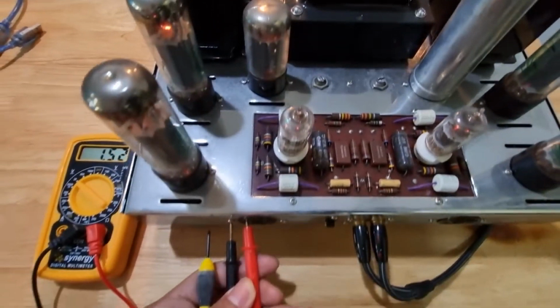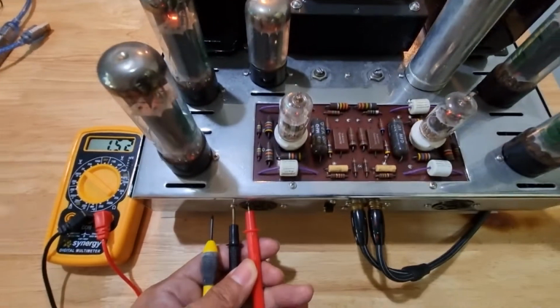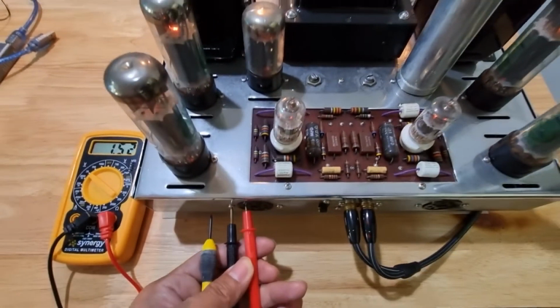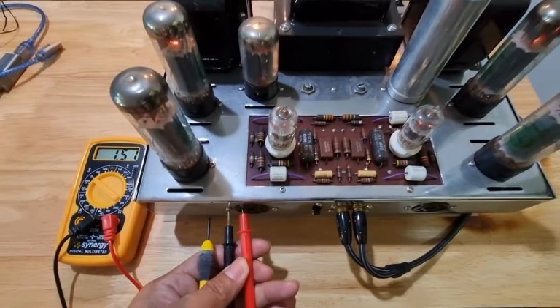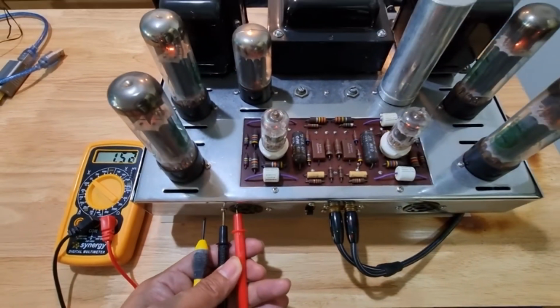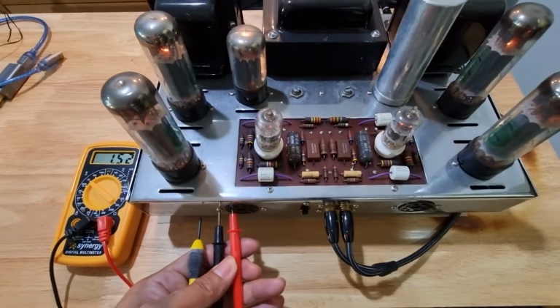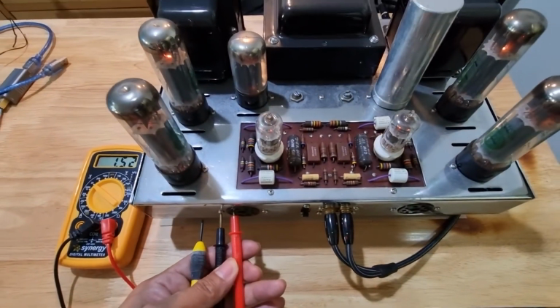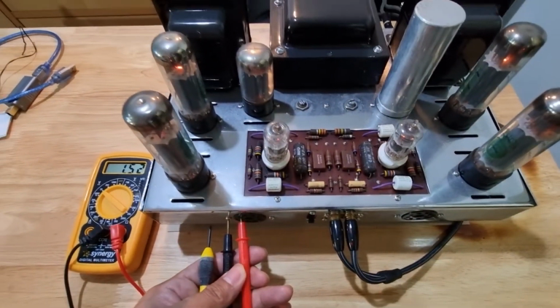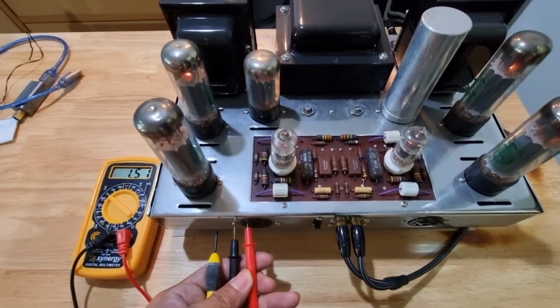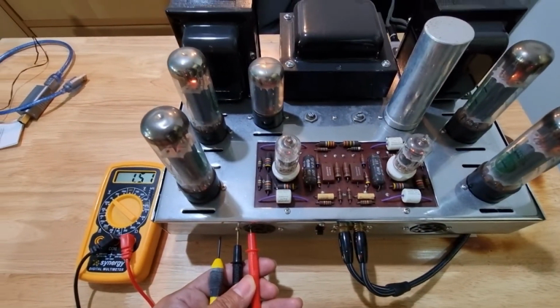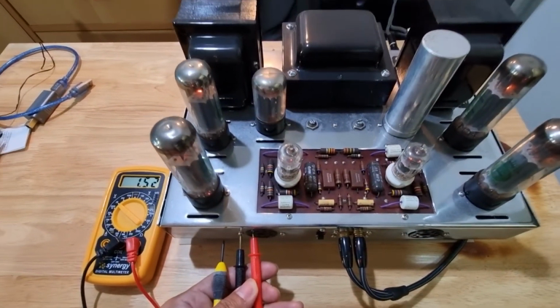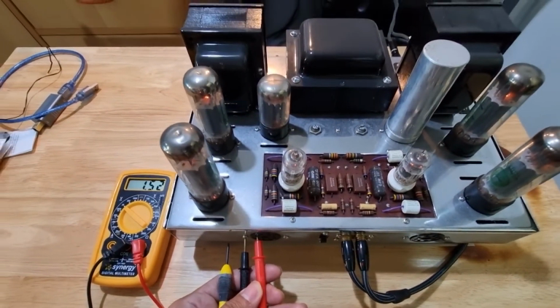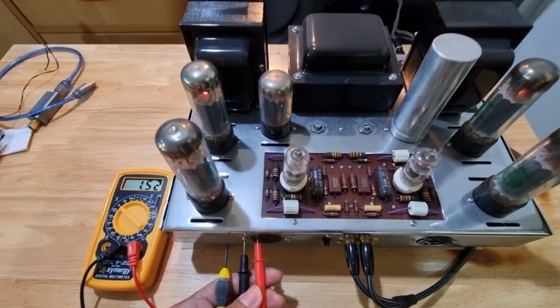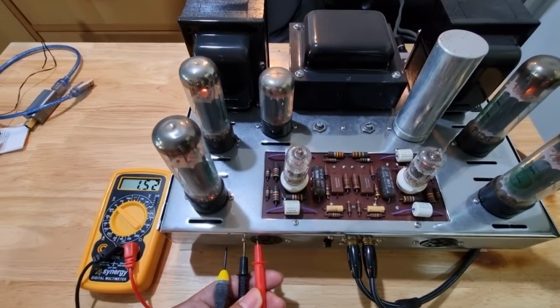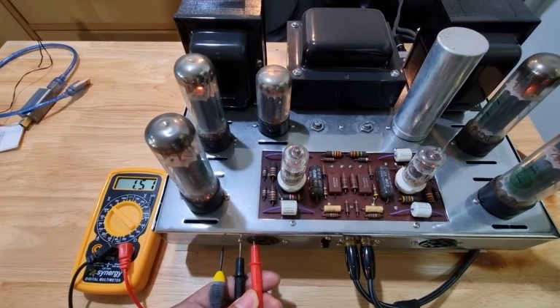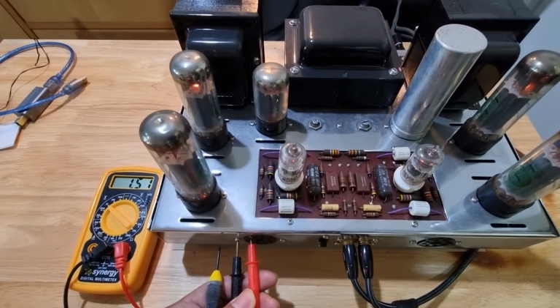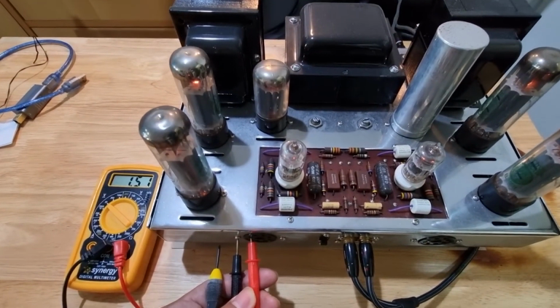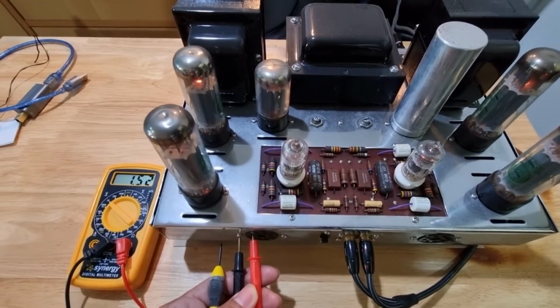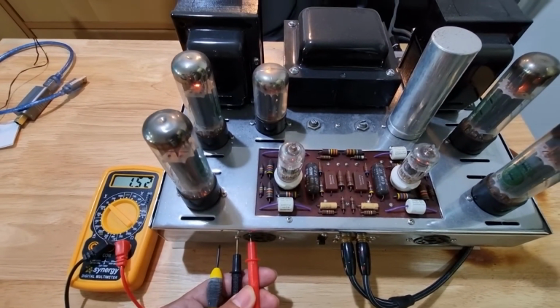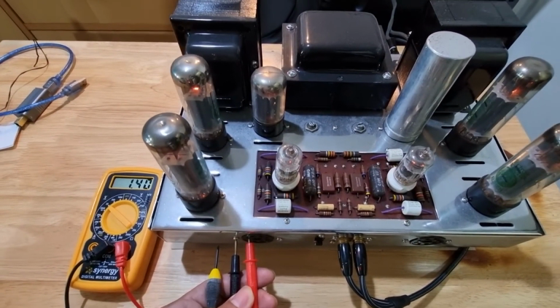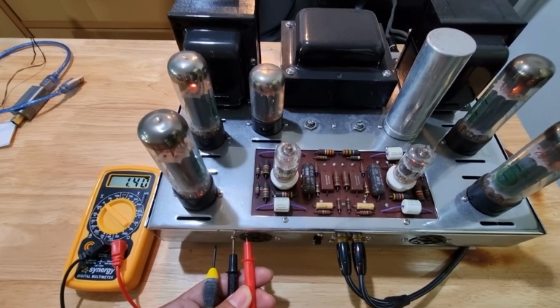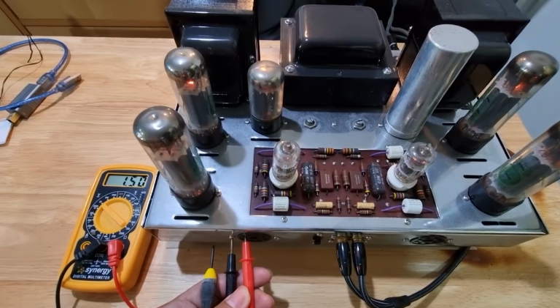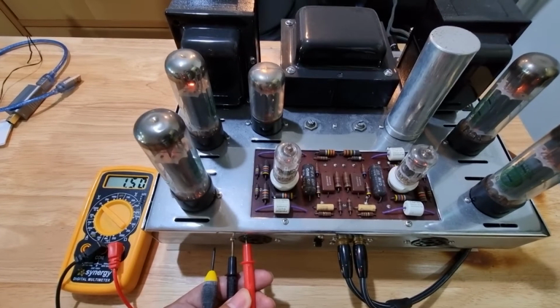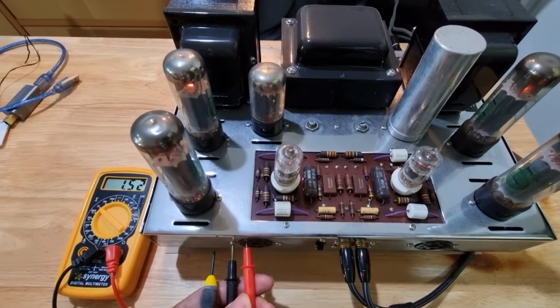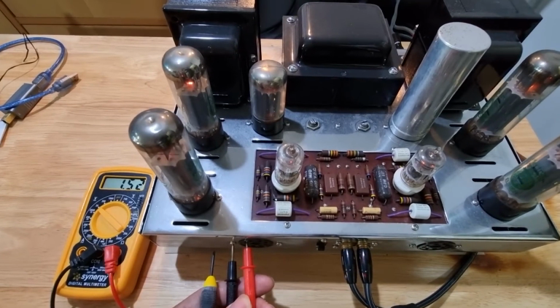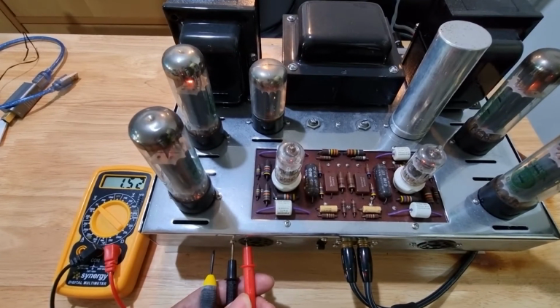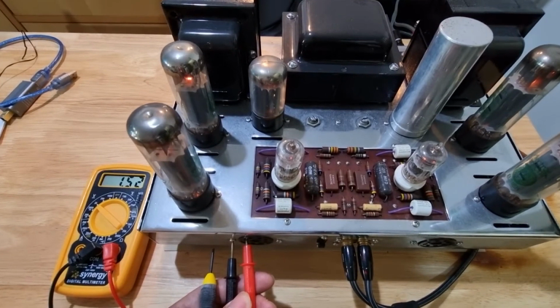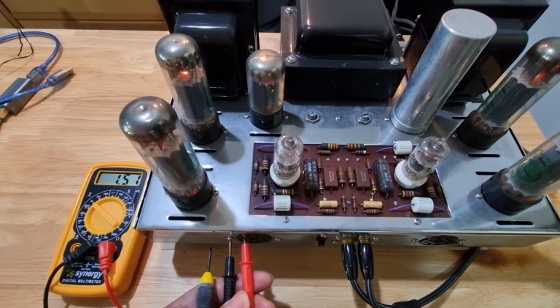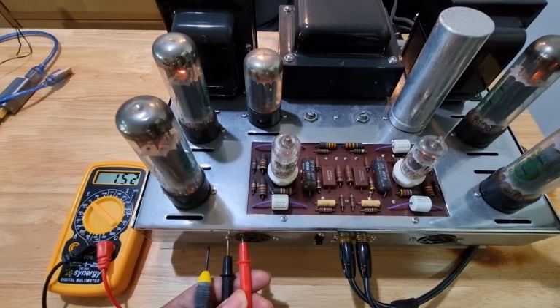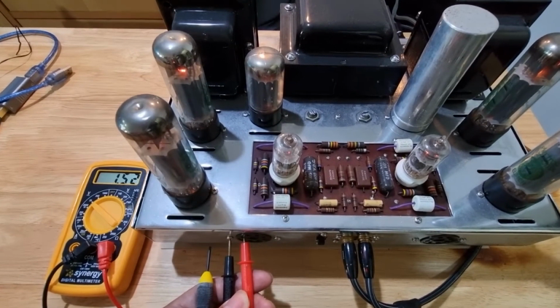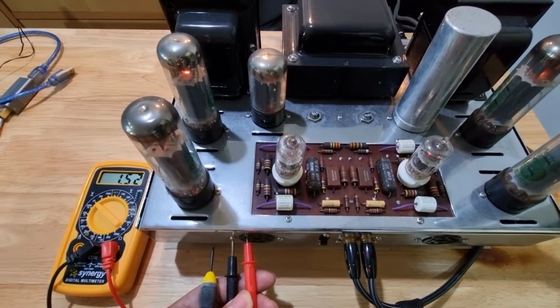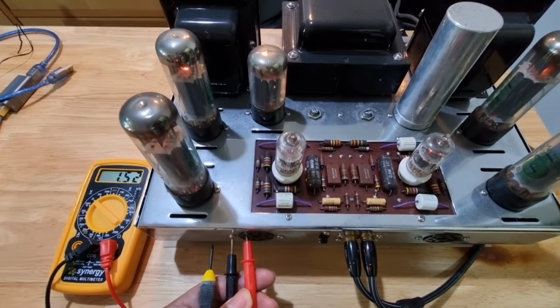There you go guys, this is simply how to bias the Dynaco ST70. Thank you.